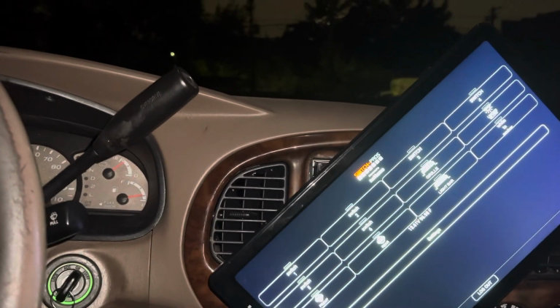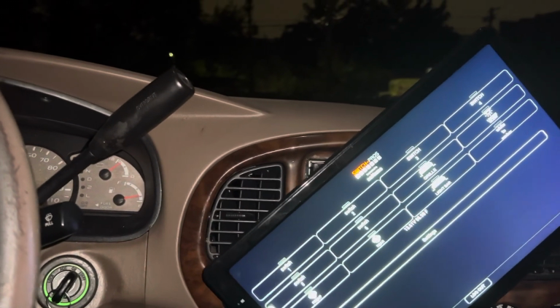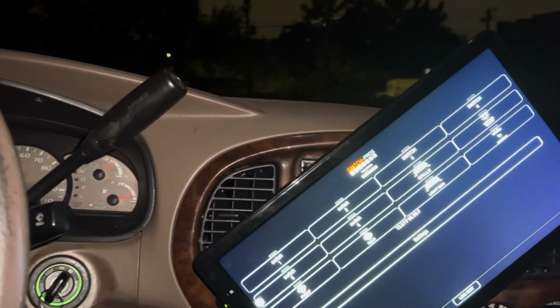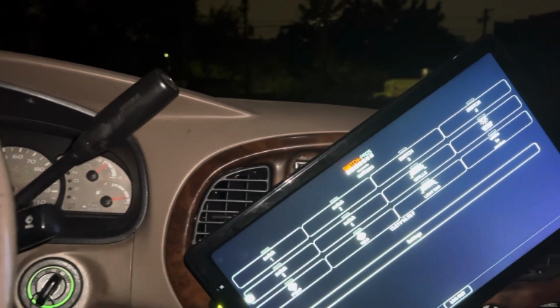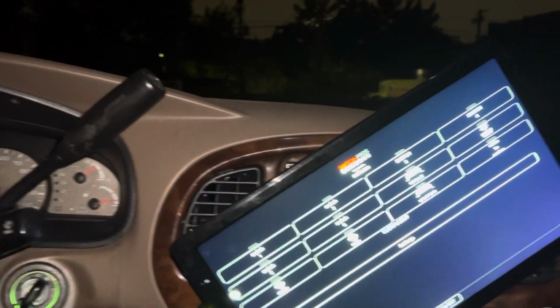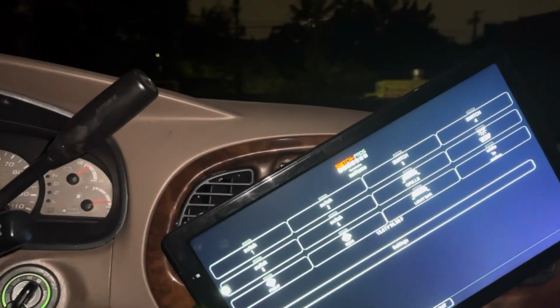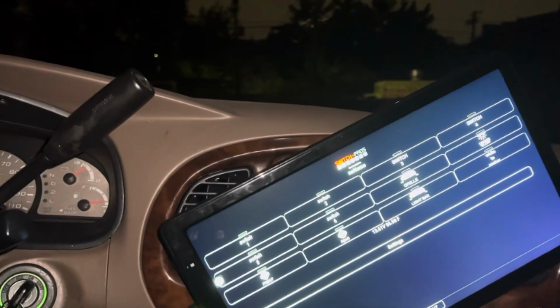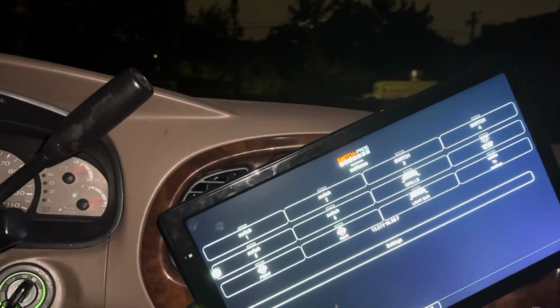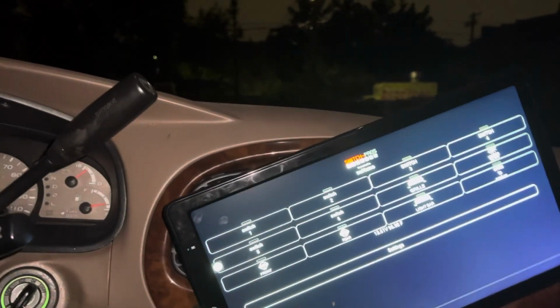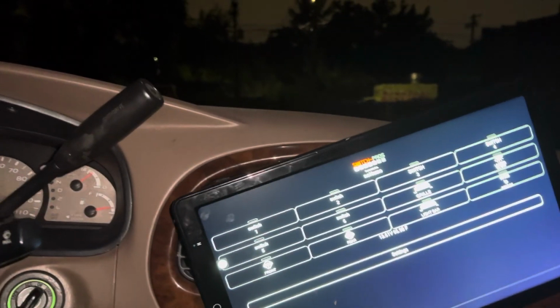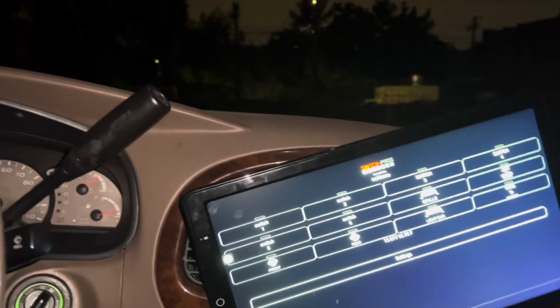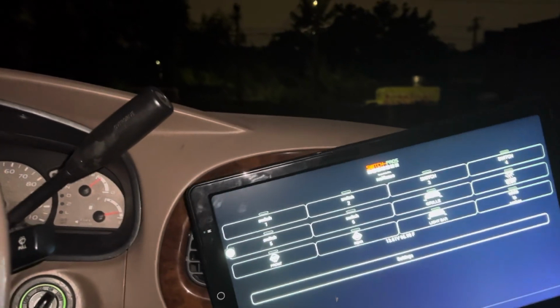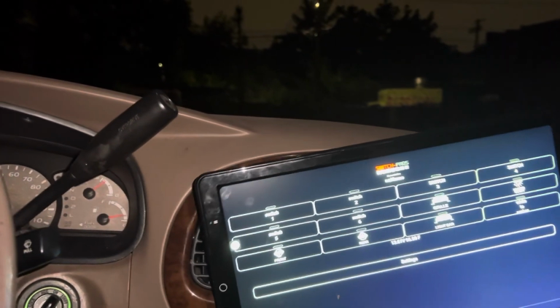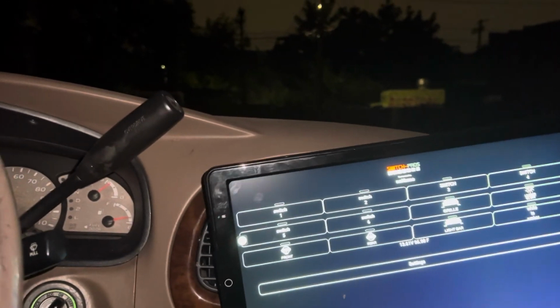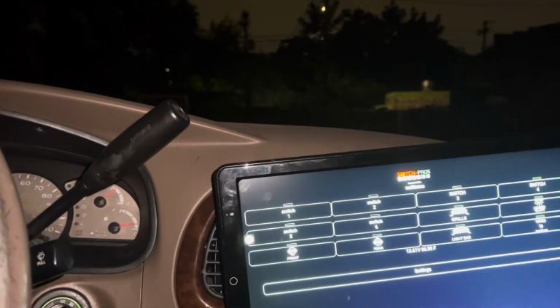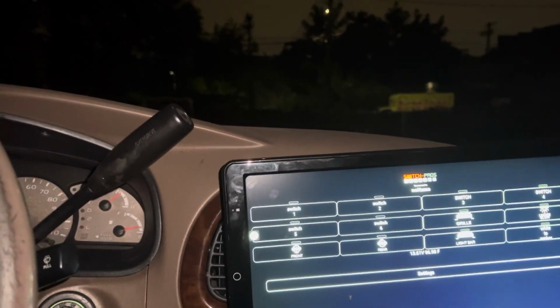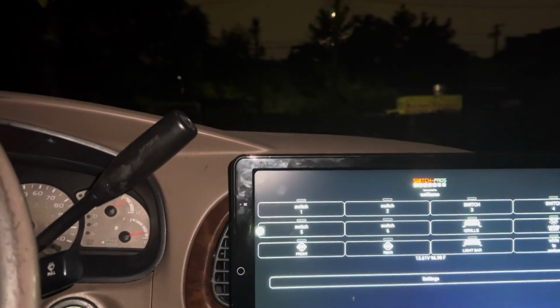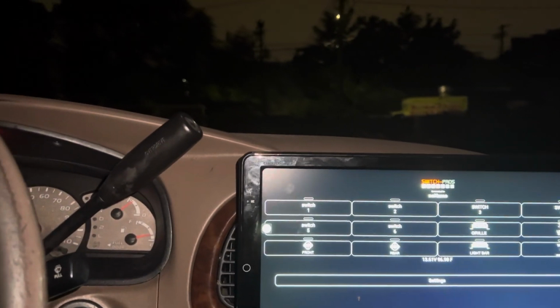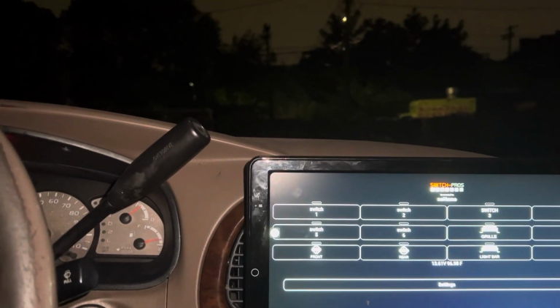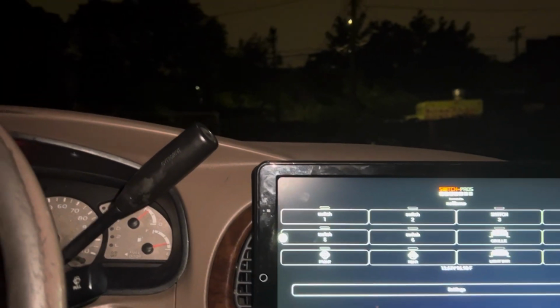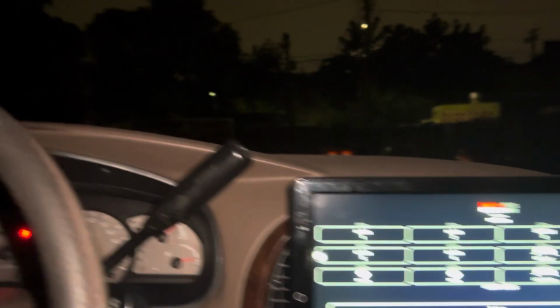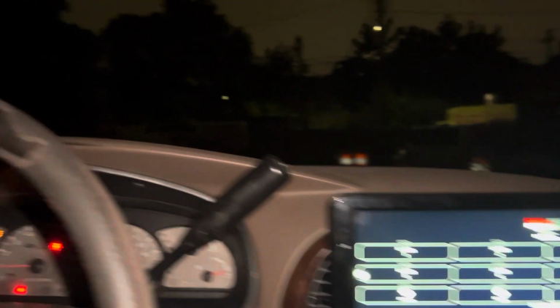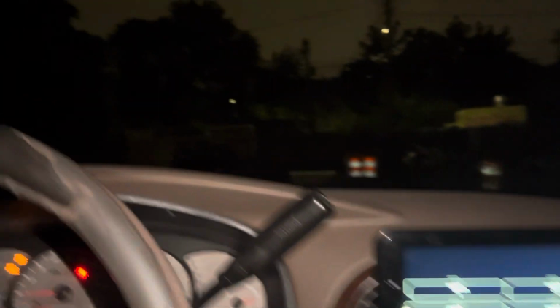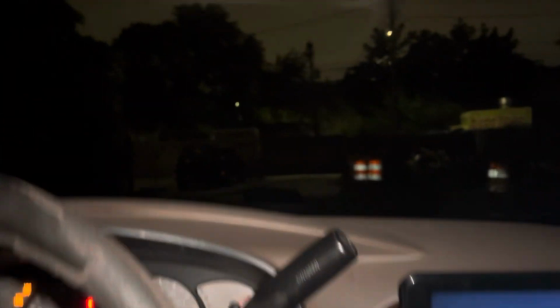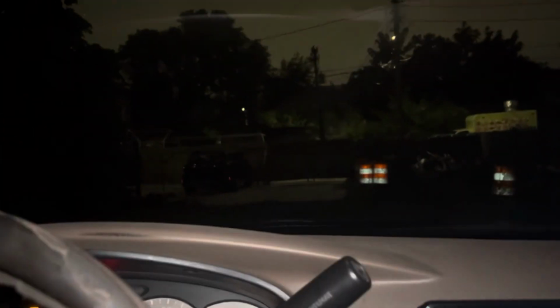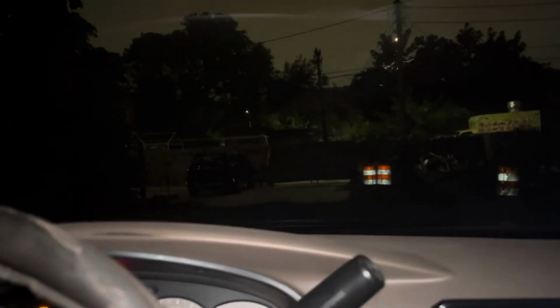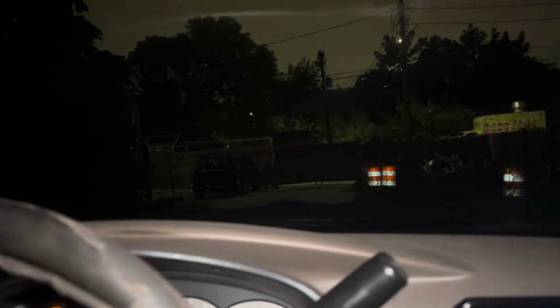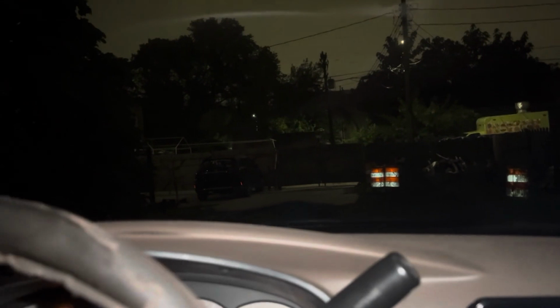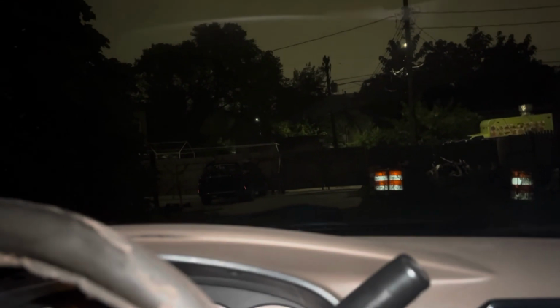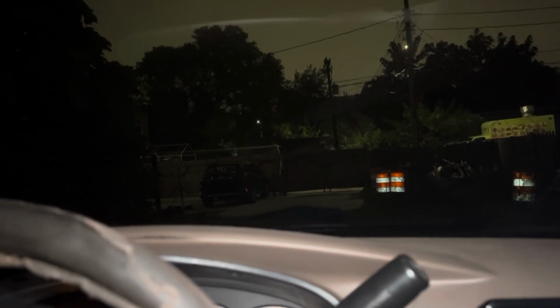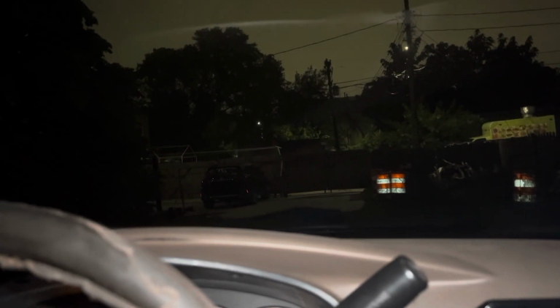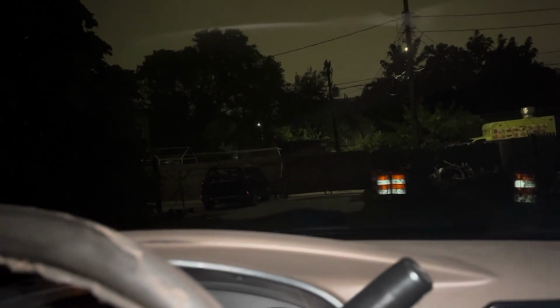So, this is my Malagasy Sequoia. I'm going to show you what I did with the lights.